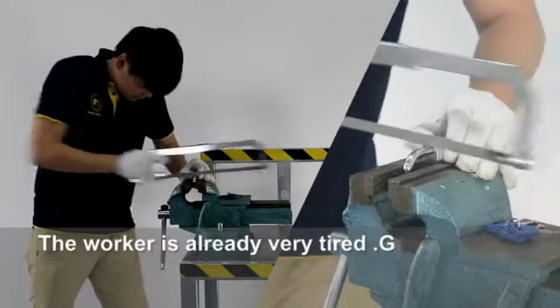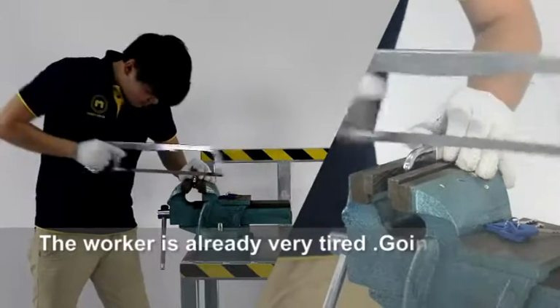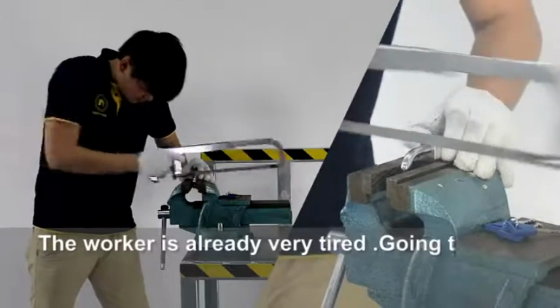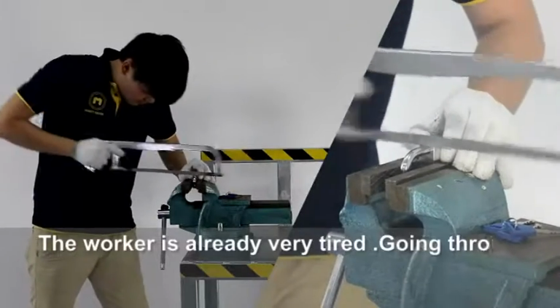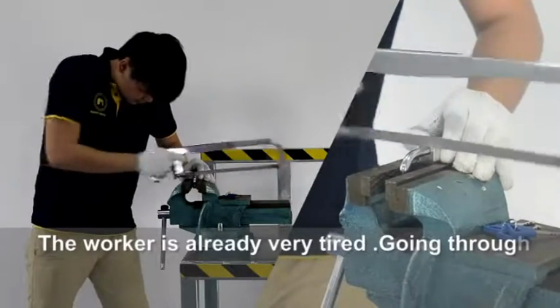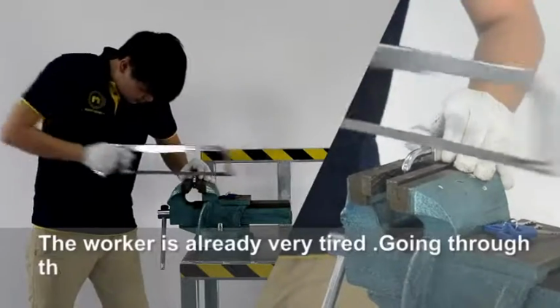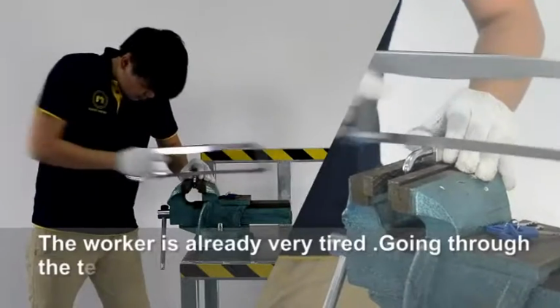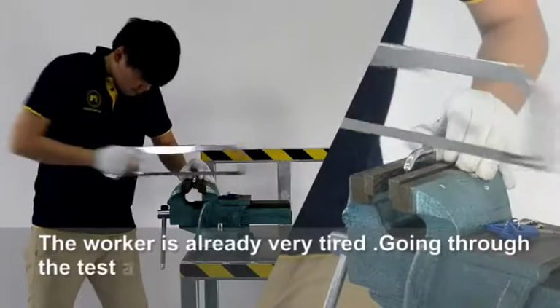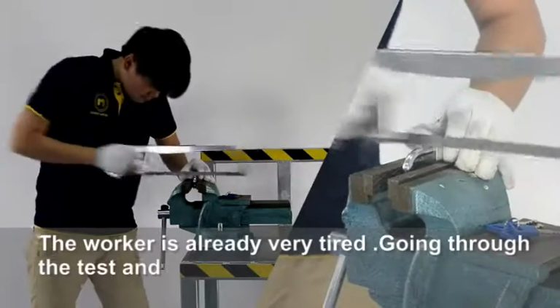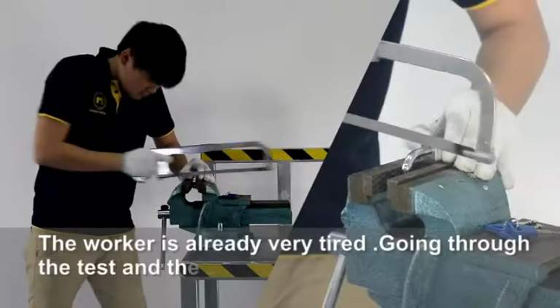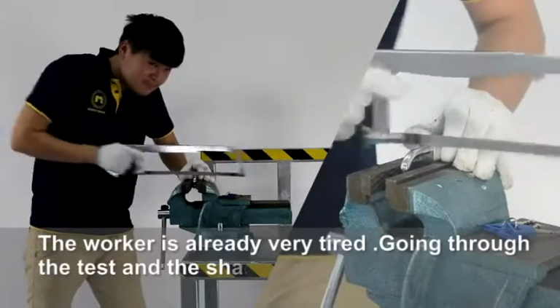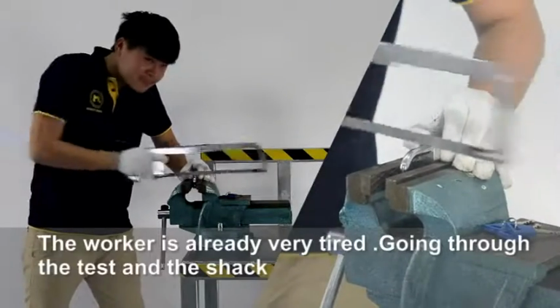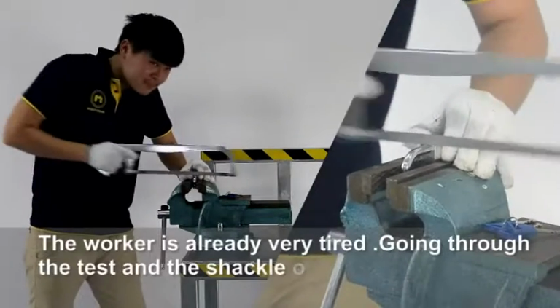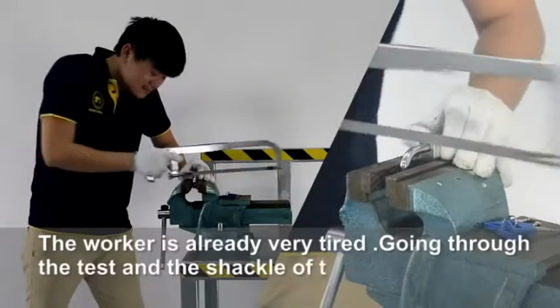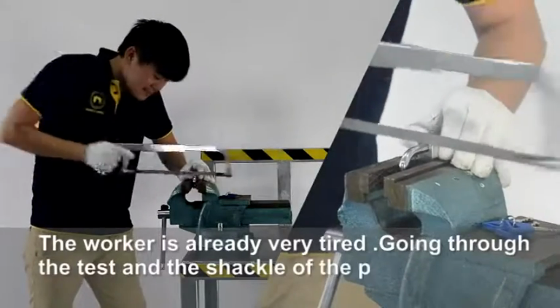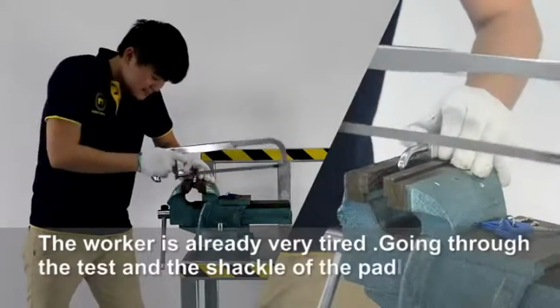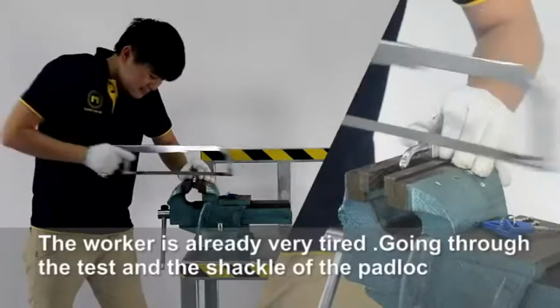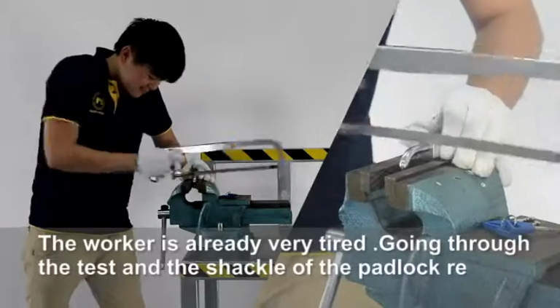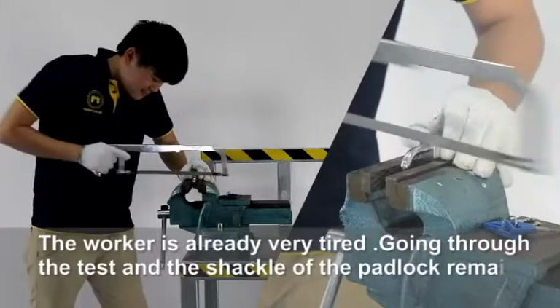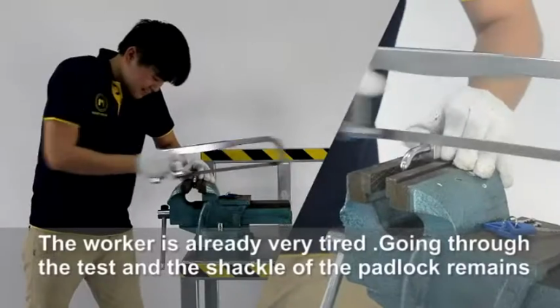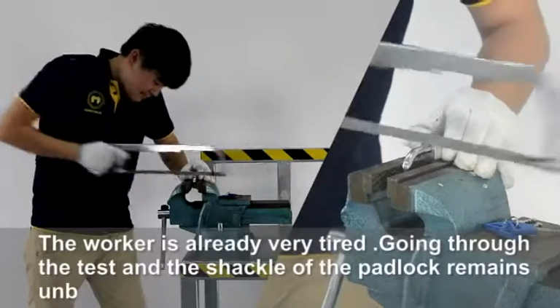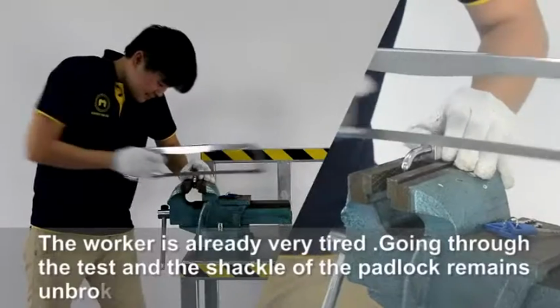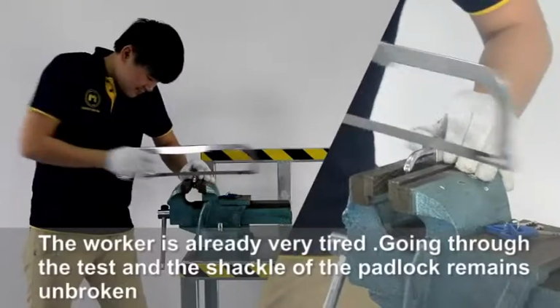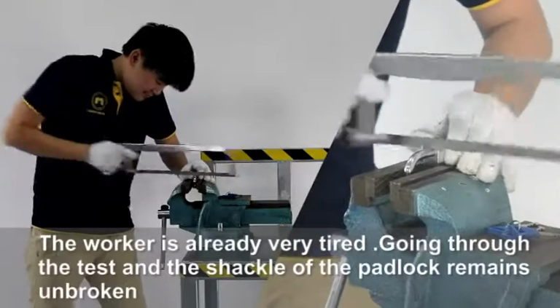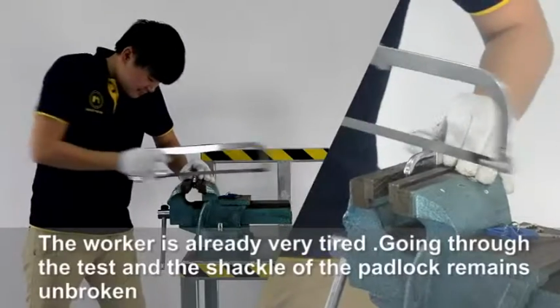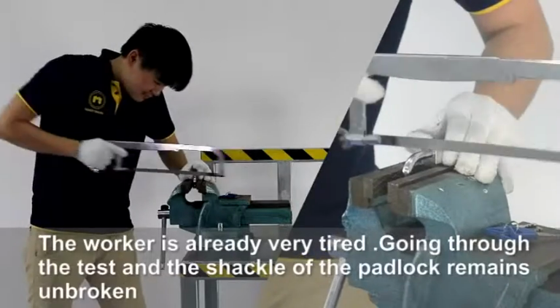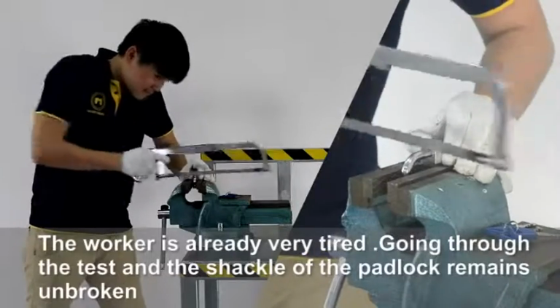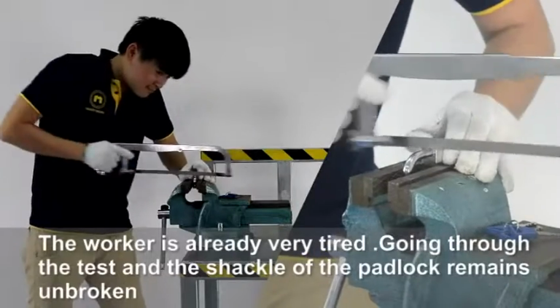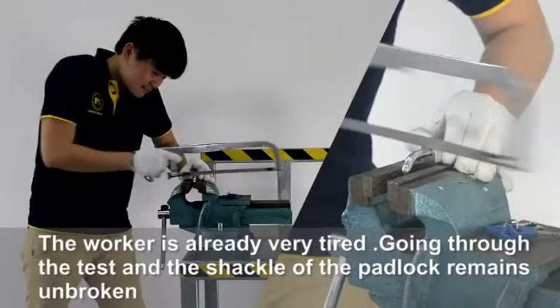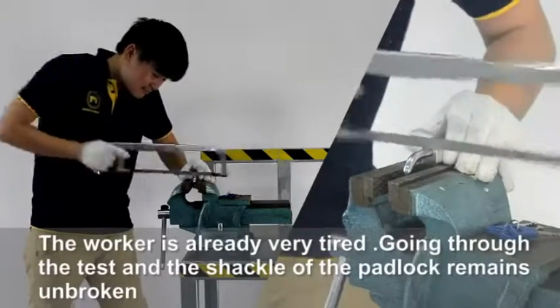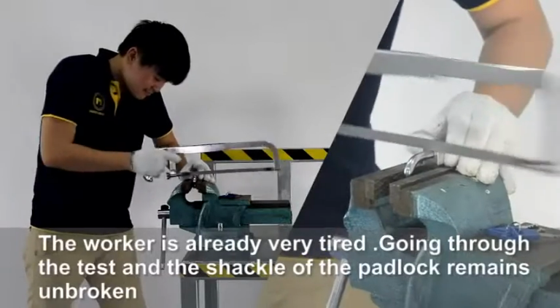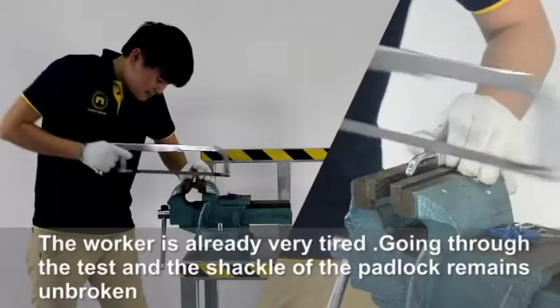The worker is already very tired. Going through the test, the shackle of the padlock remains unbroken.